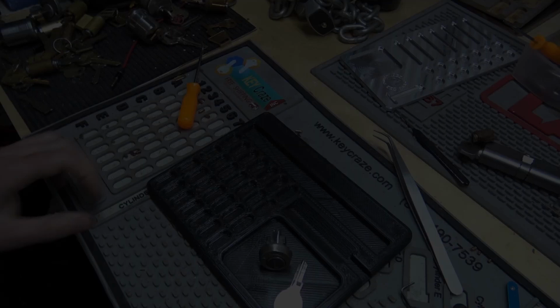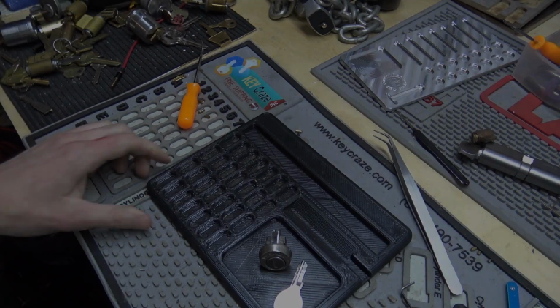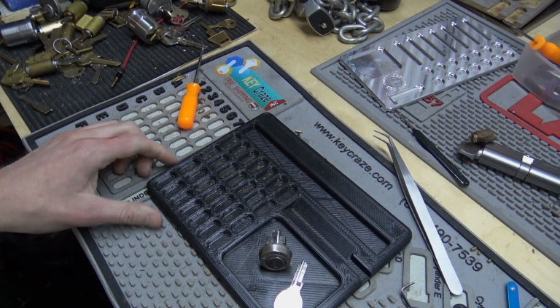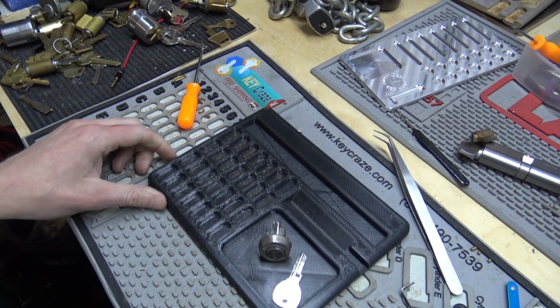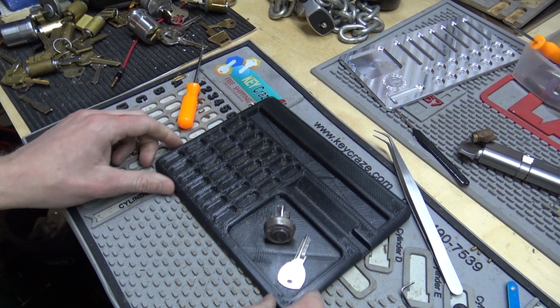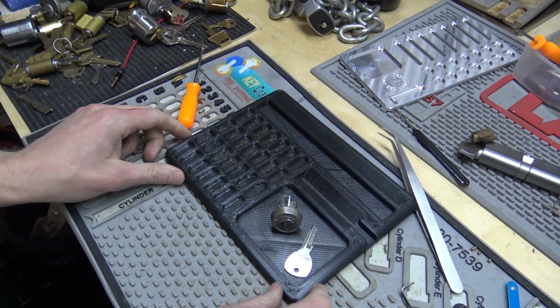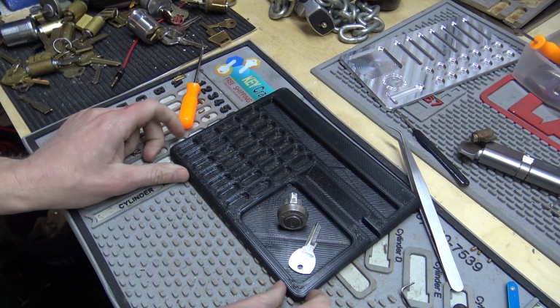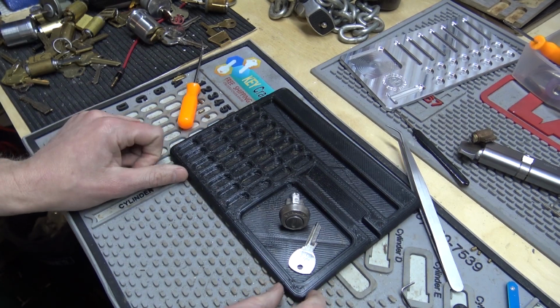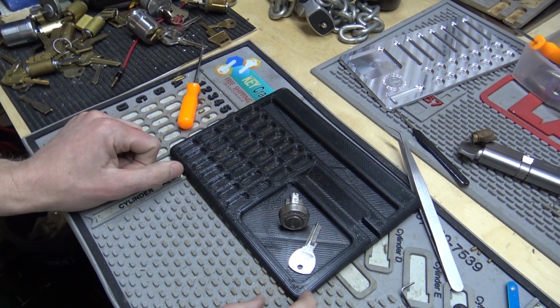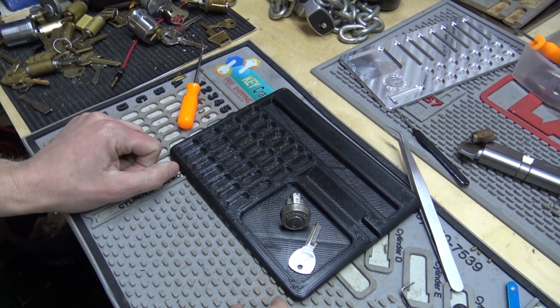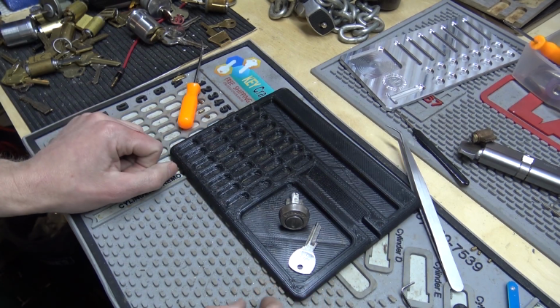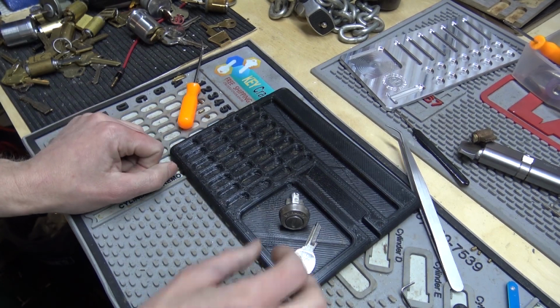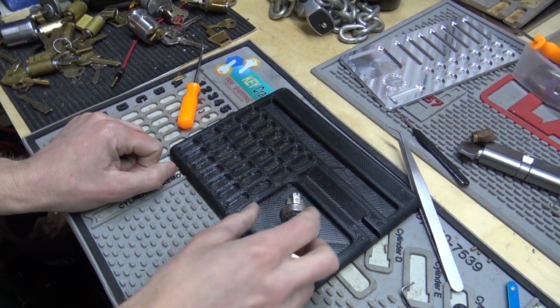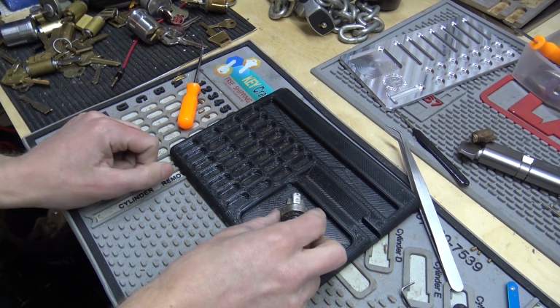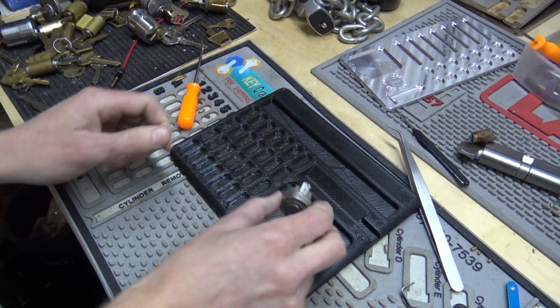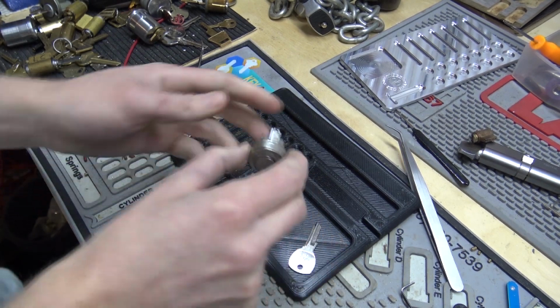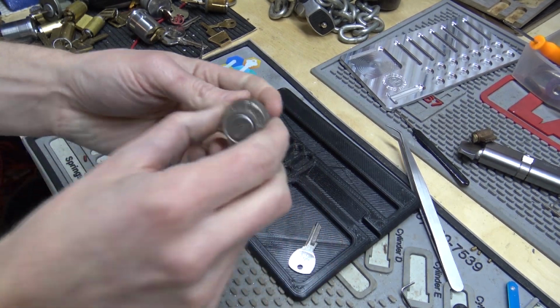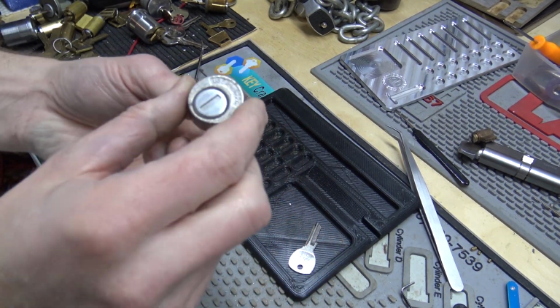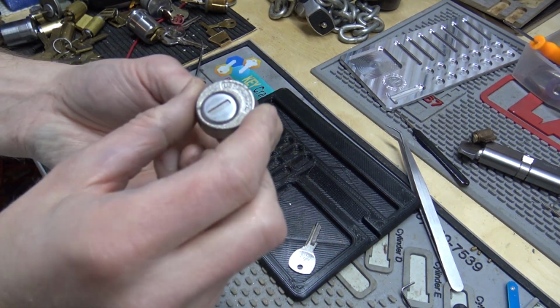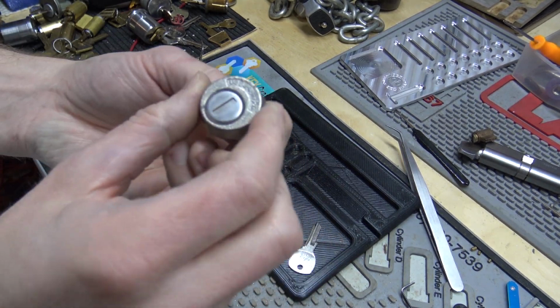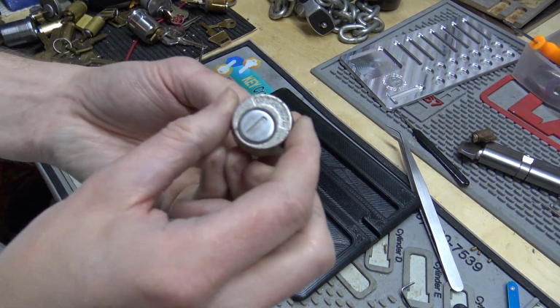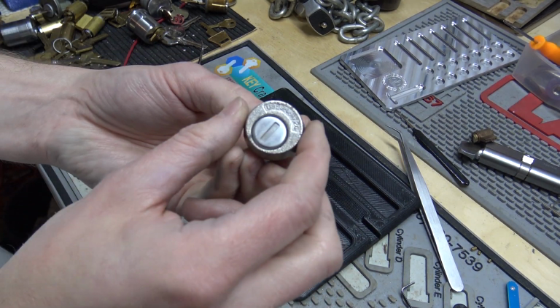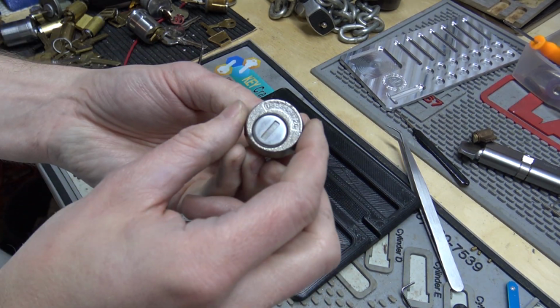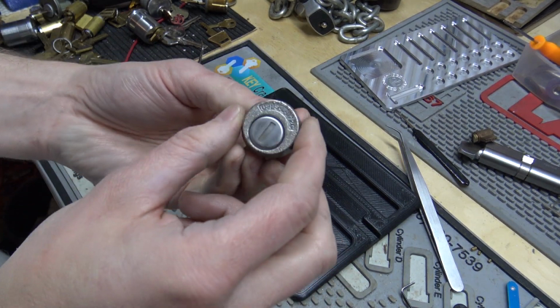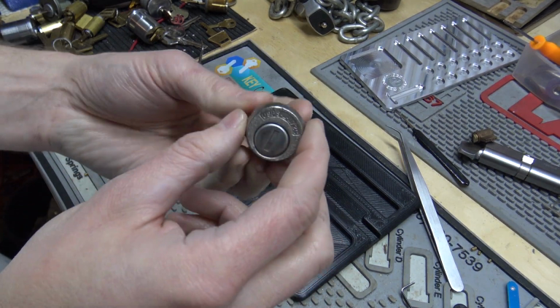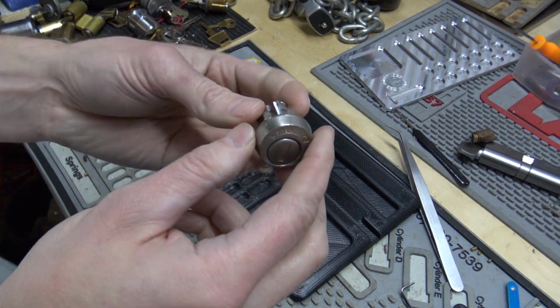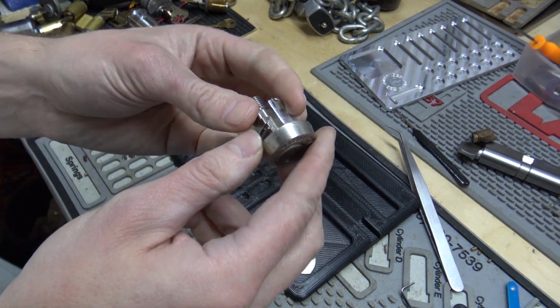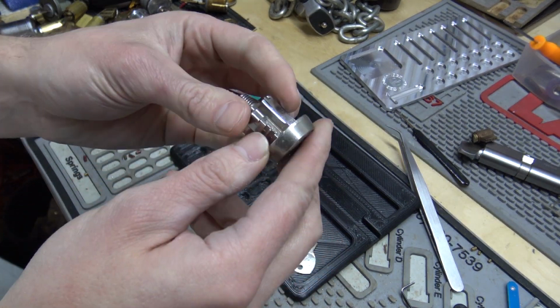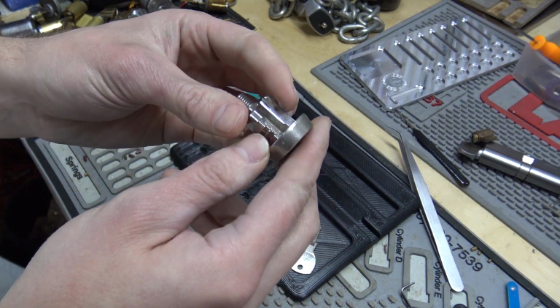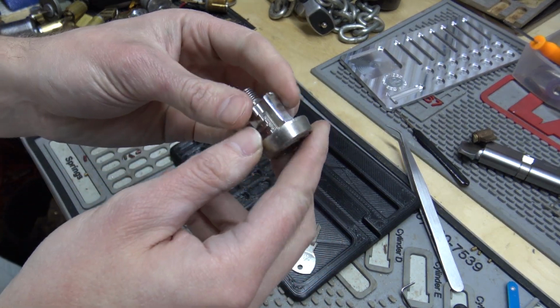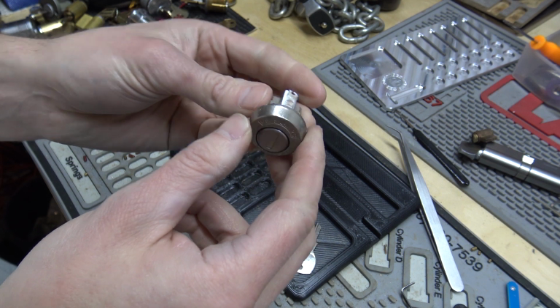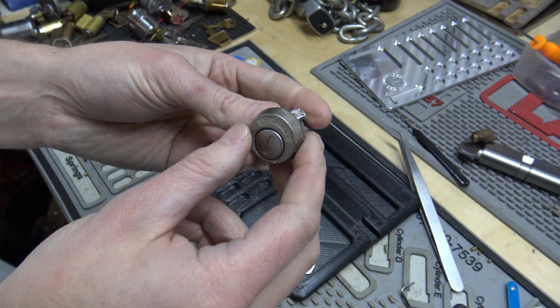Hey everybody. Have you ever wanted to see what was inside of our typical mailbox lock? You're in luck — we're going to gut one.